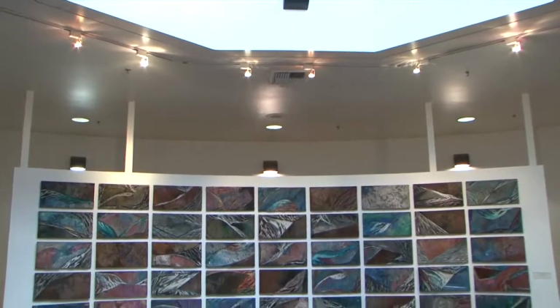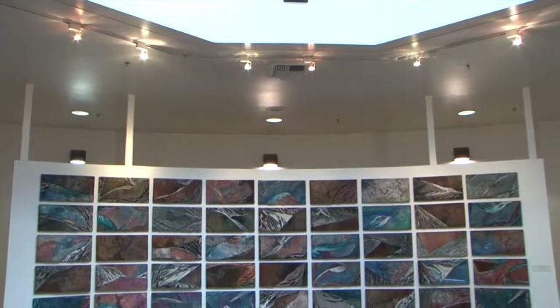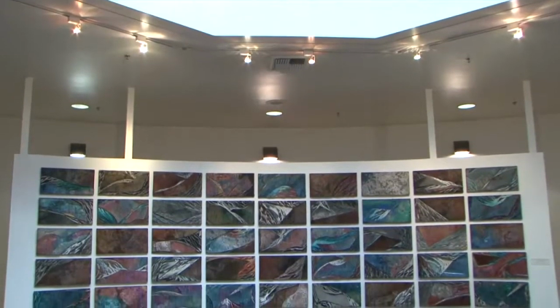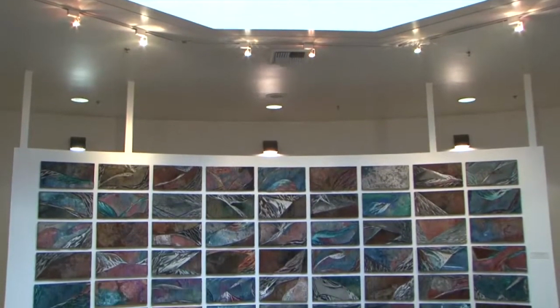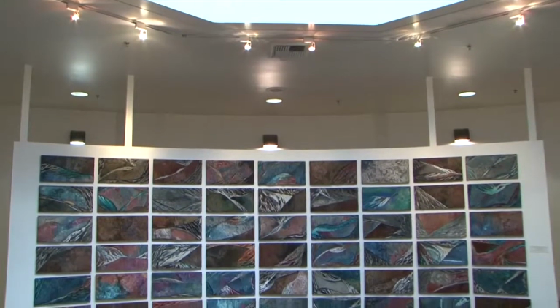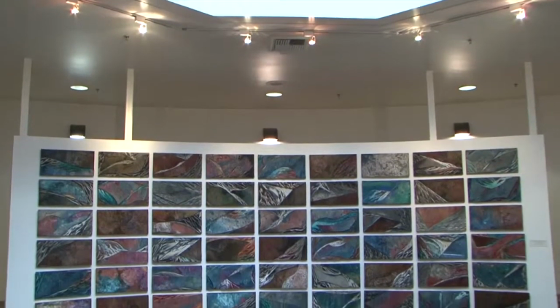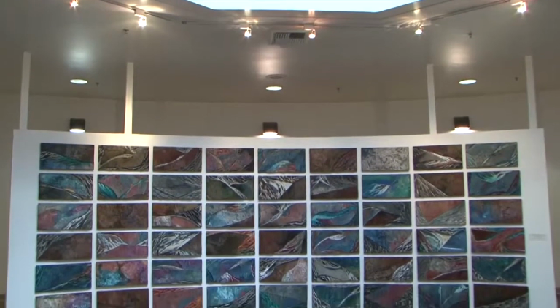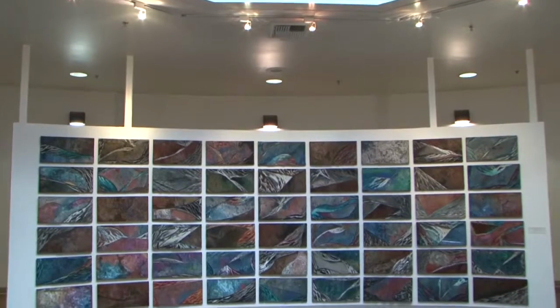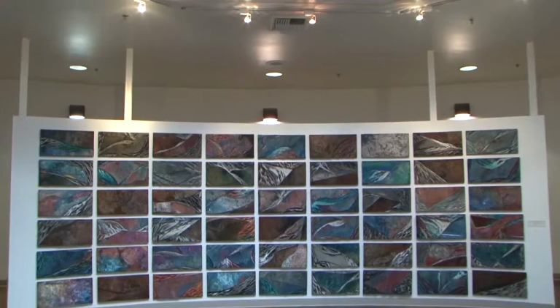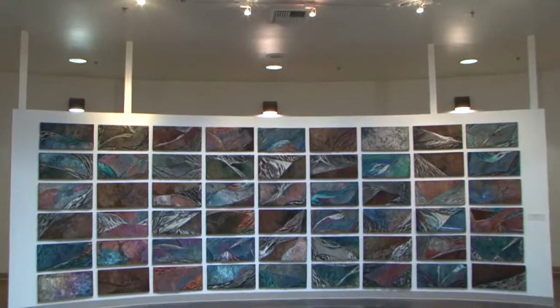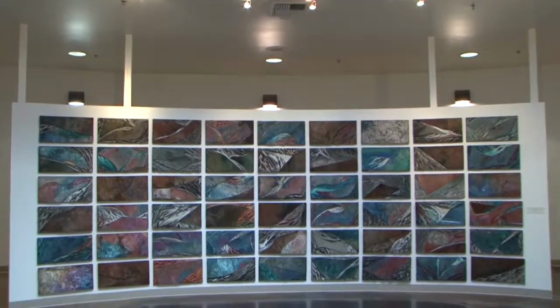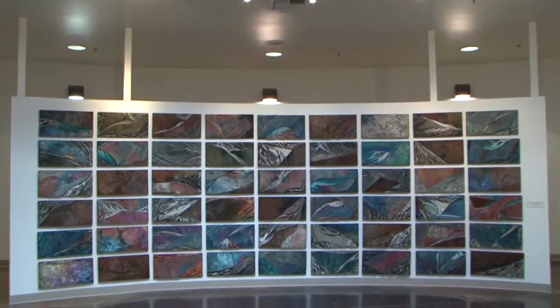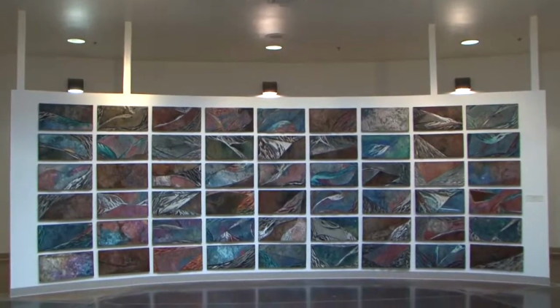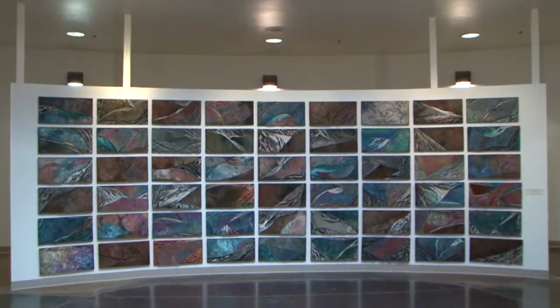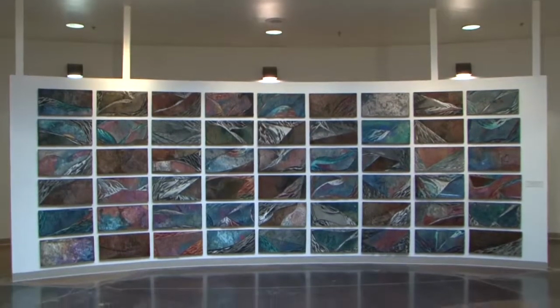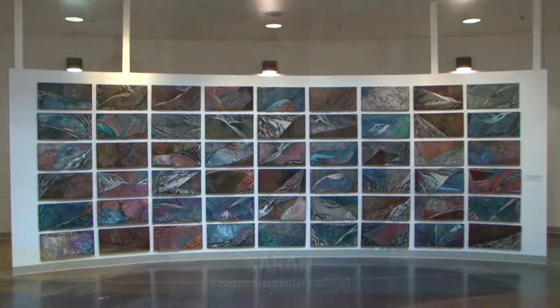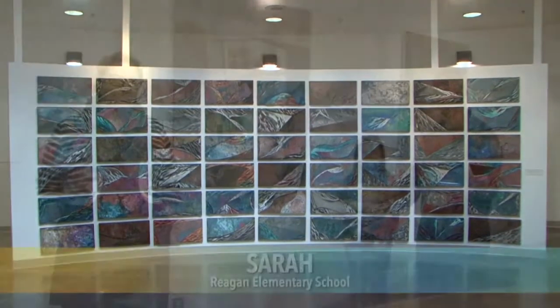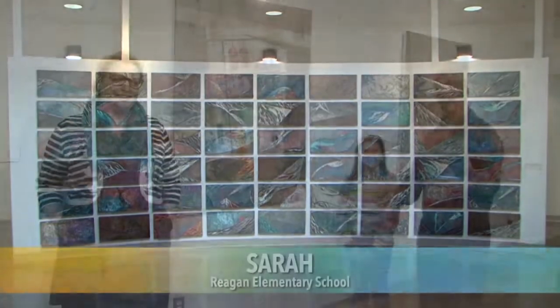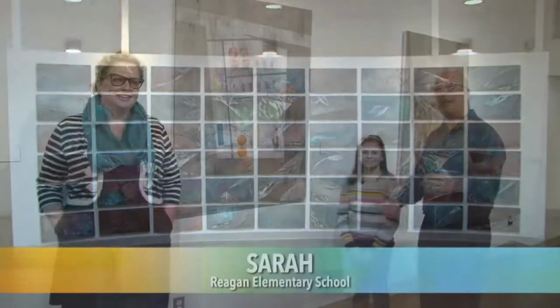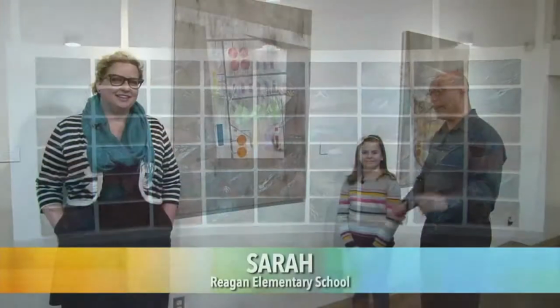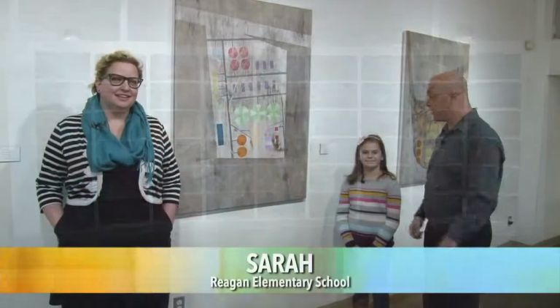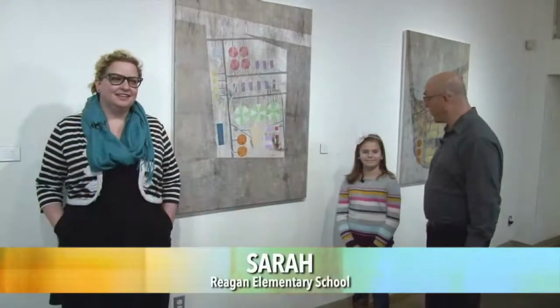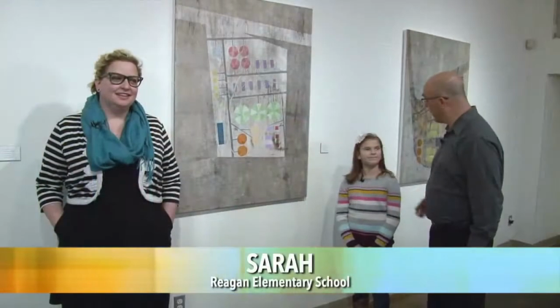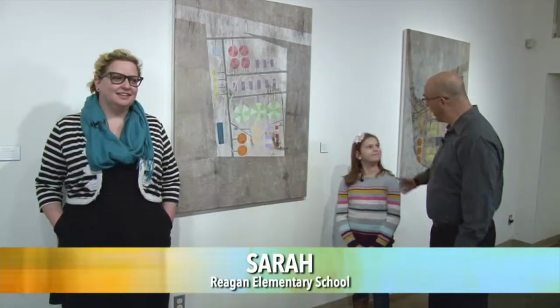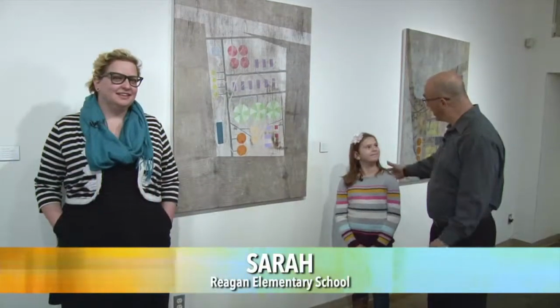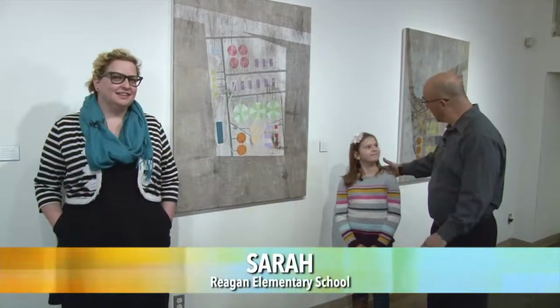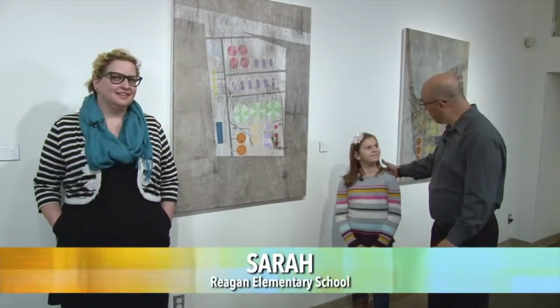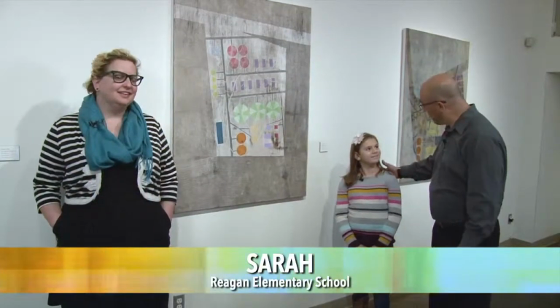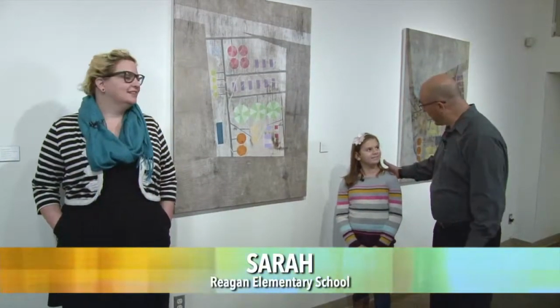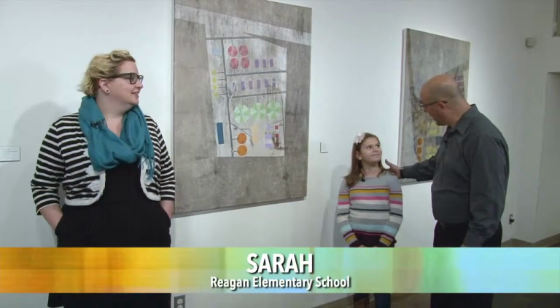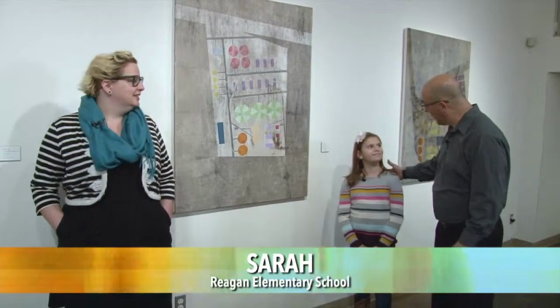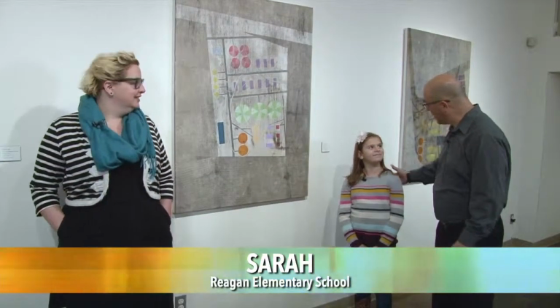Today we're at the Bakersfield Museum of Art, and with me today I've got Sarah, a student from Reagan Elementary.